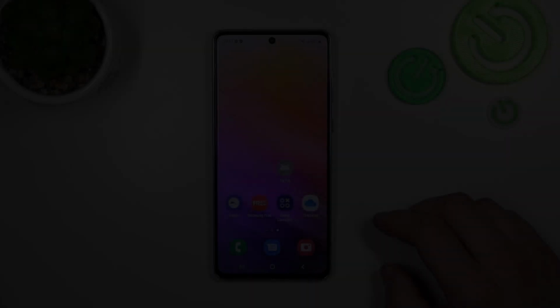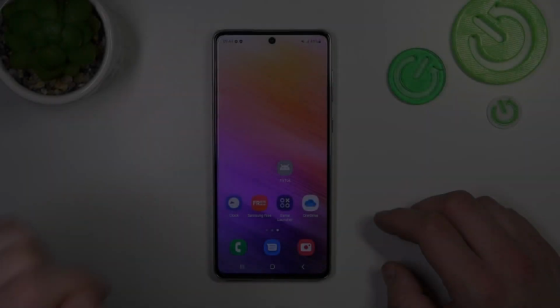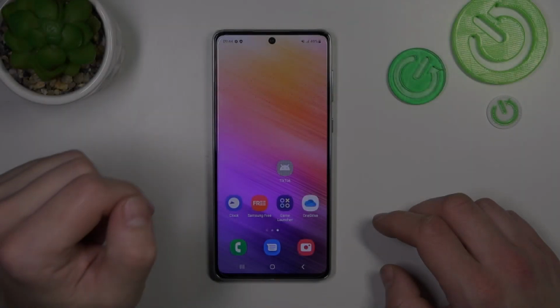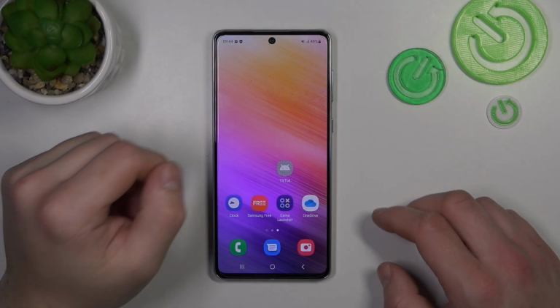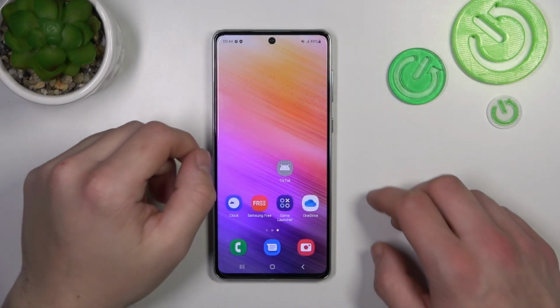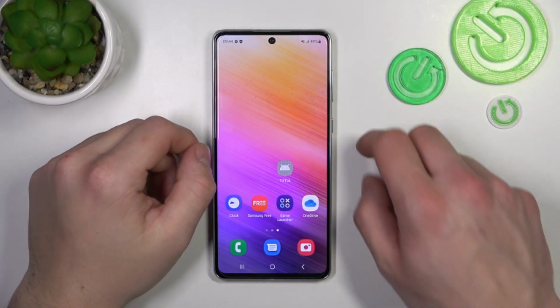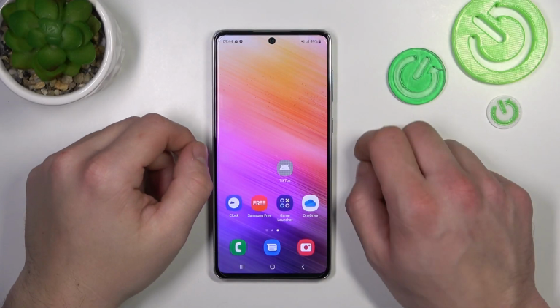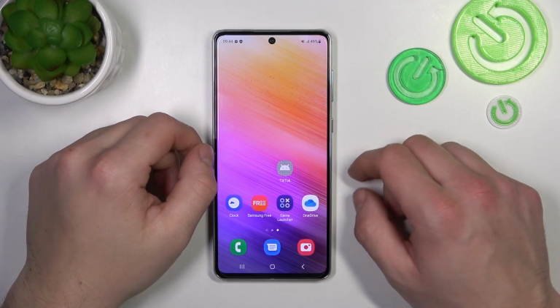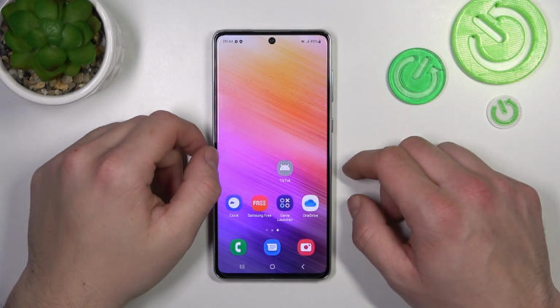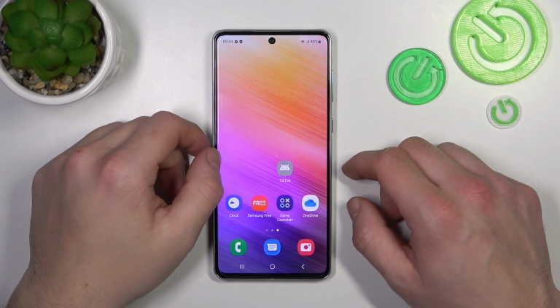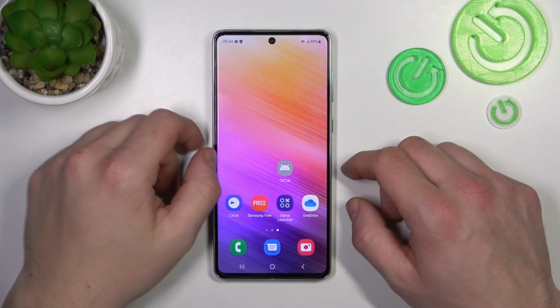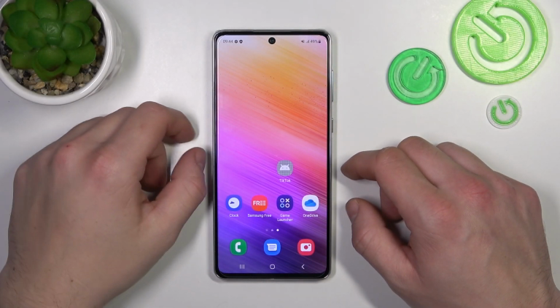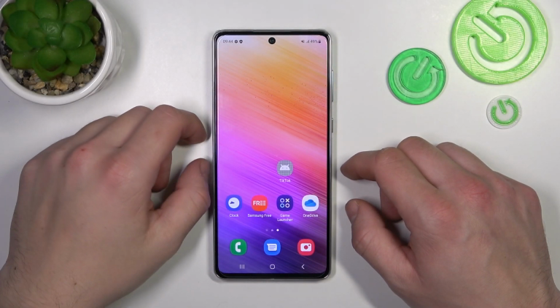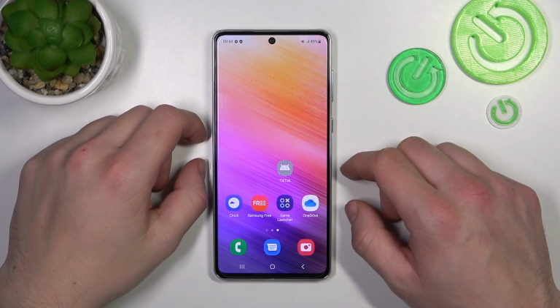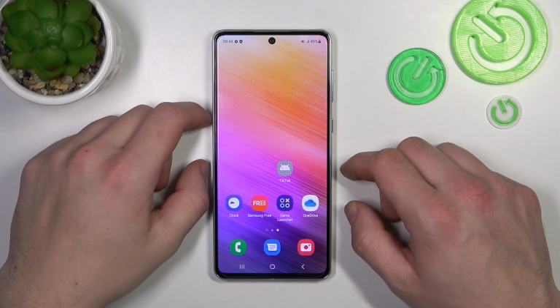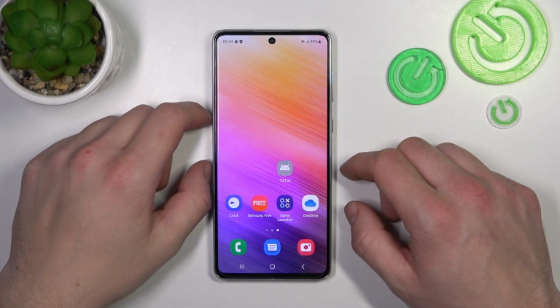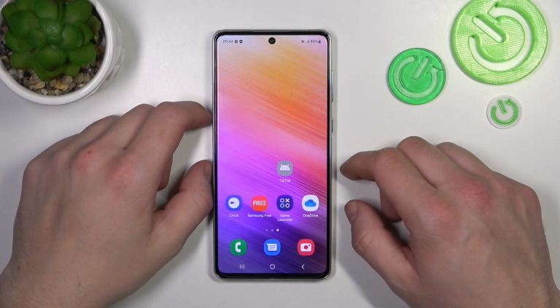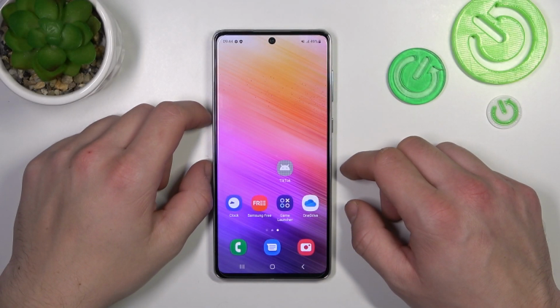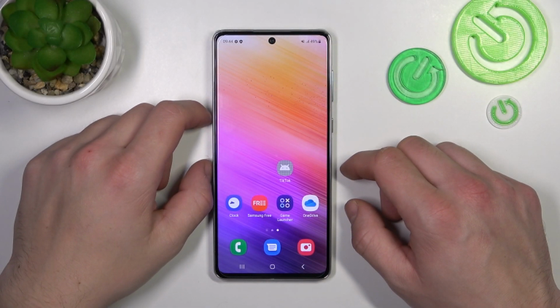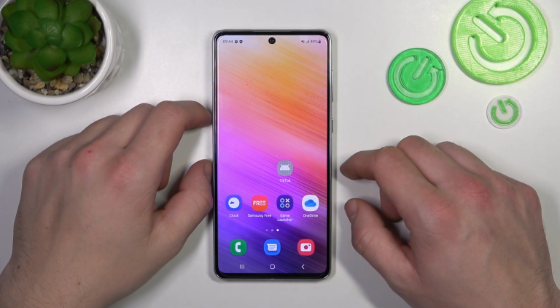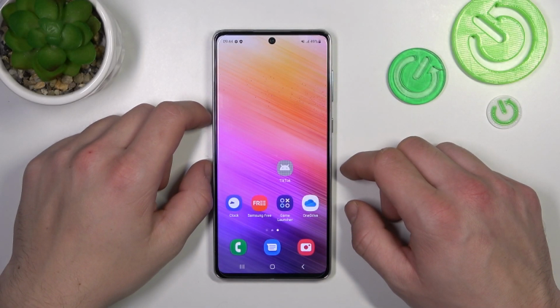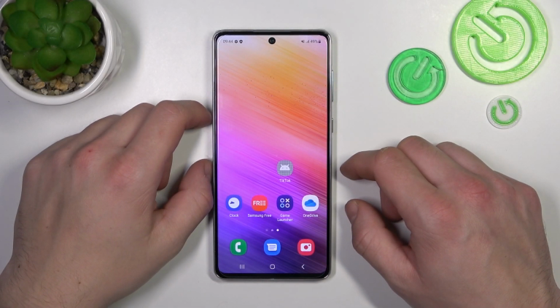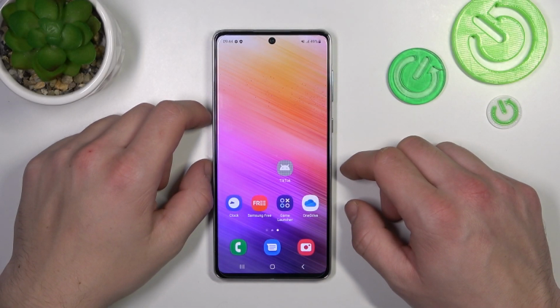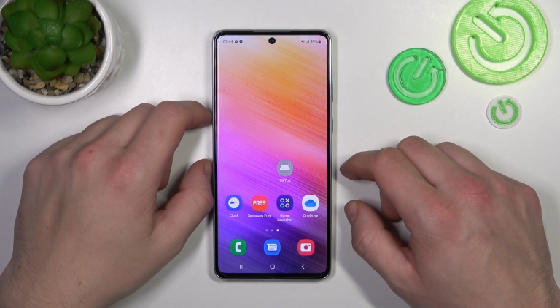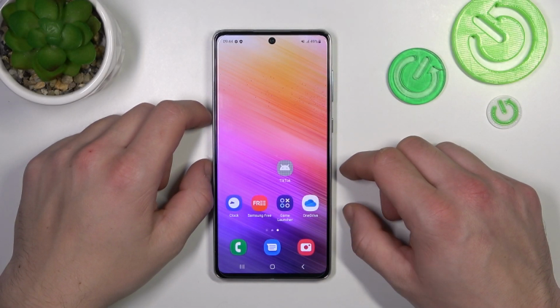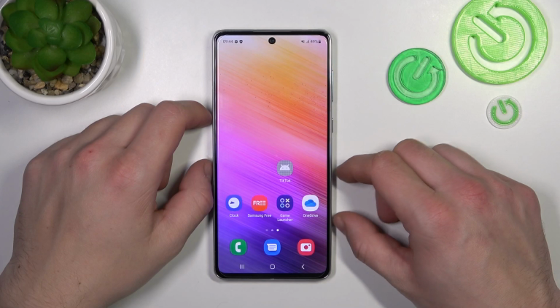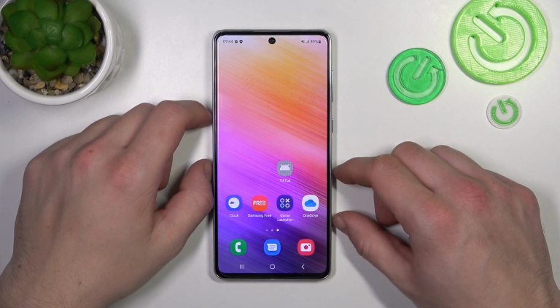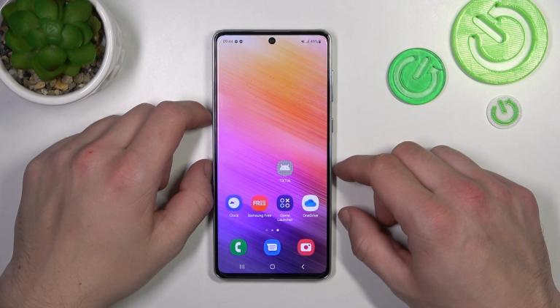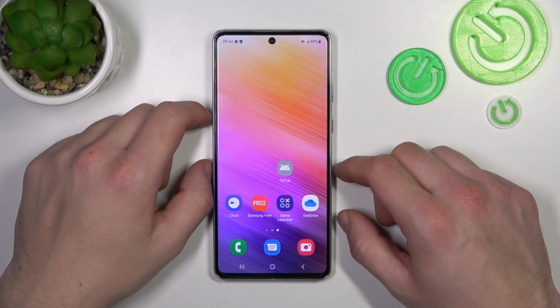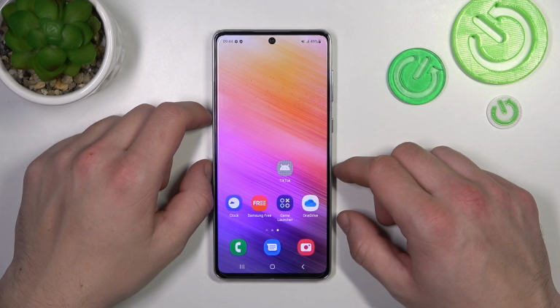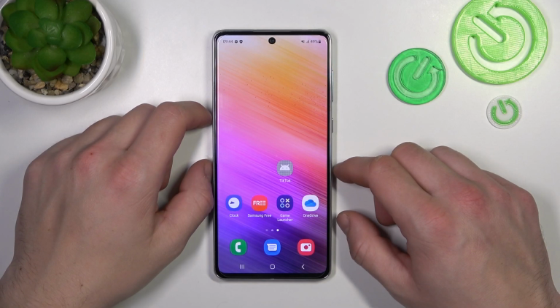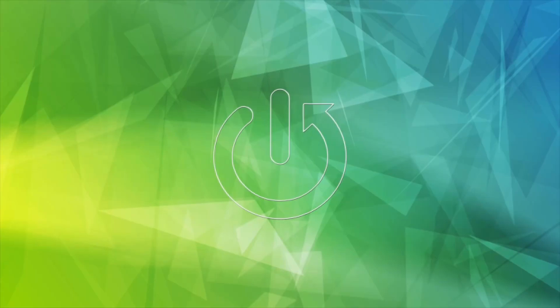Hello, in front of me I've got Samsung Galaxy A73. In this video I'll show you all unlock methods.